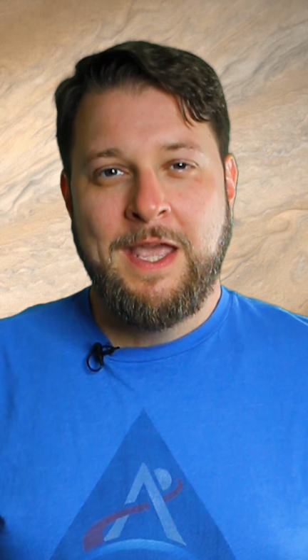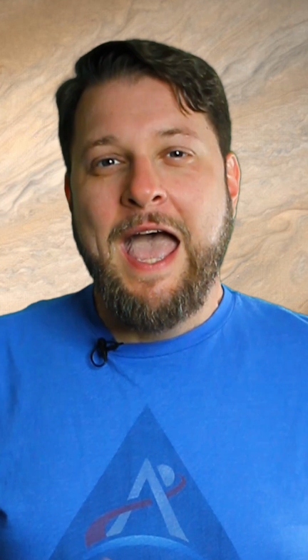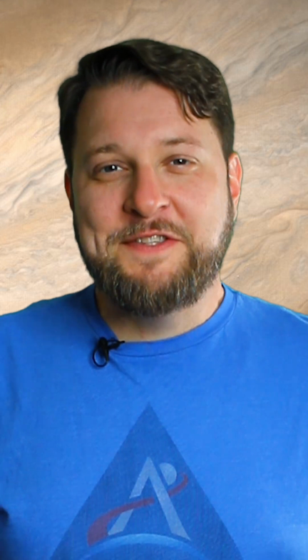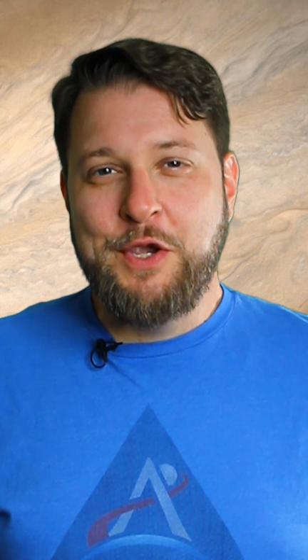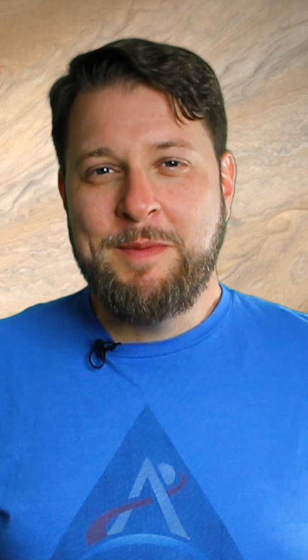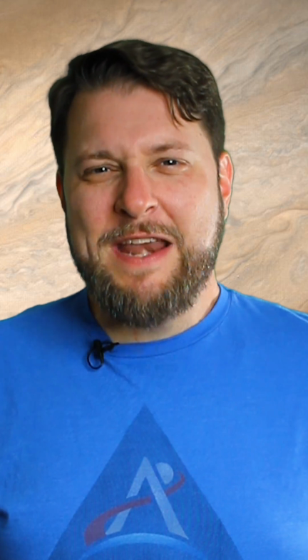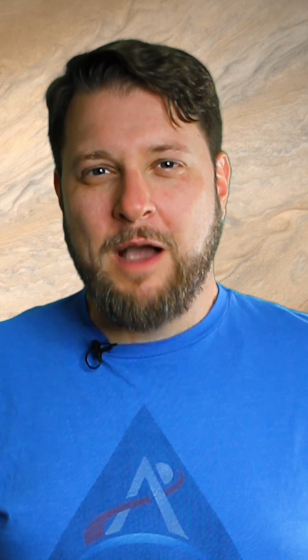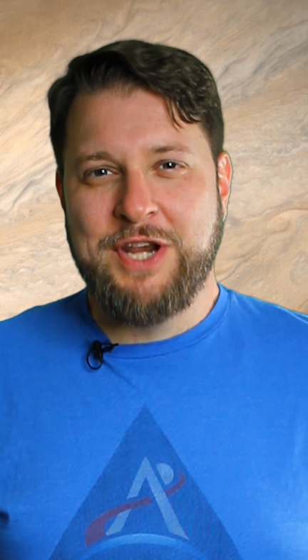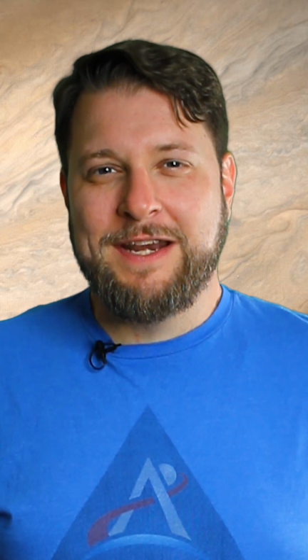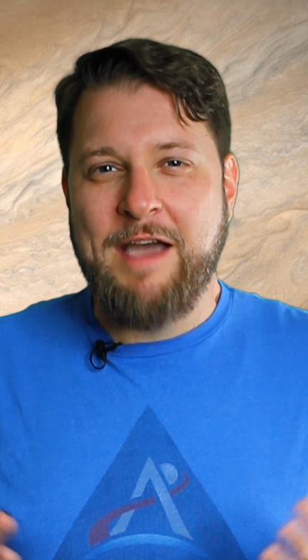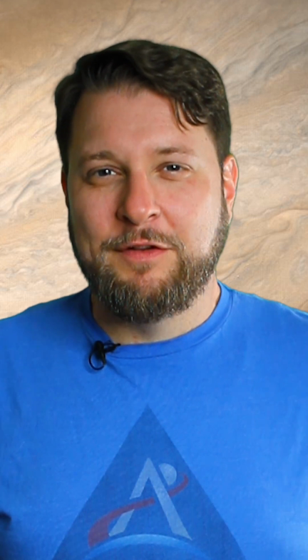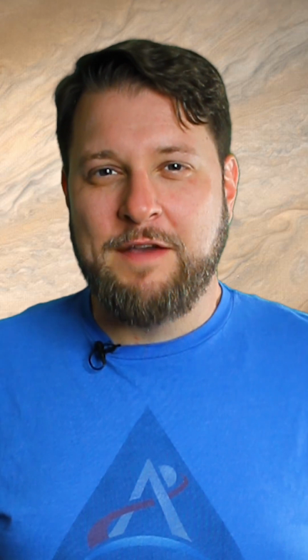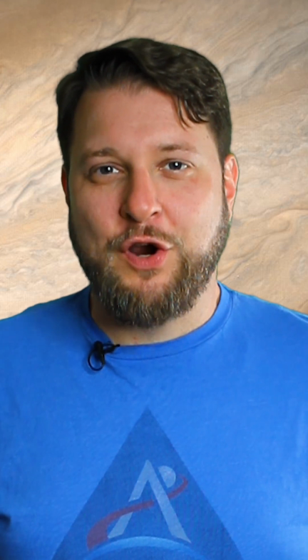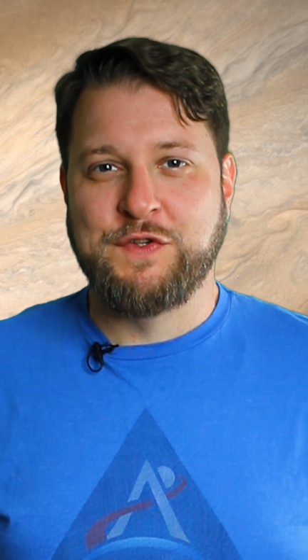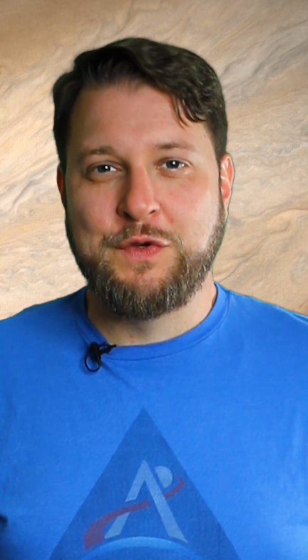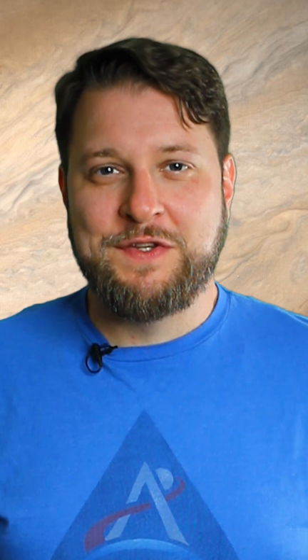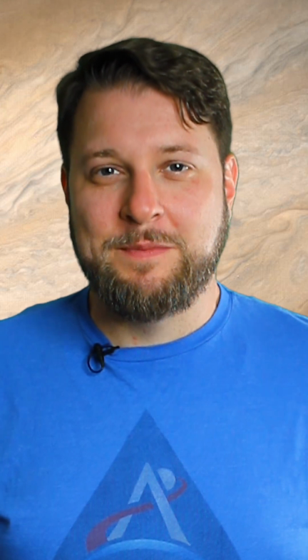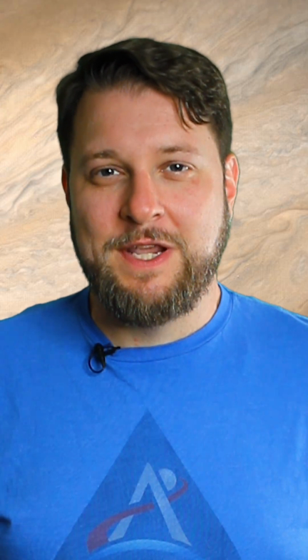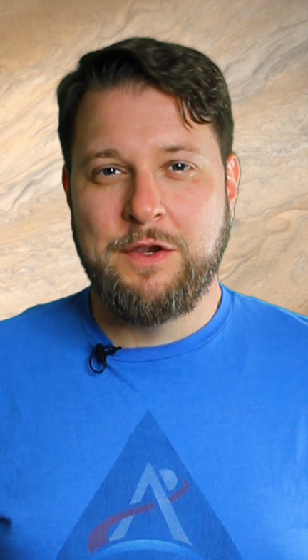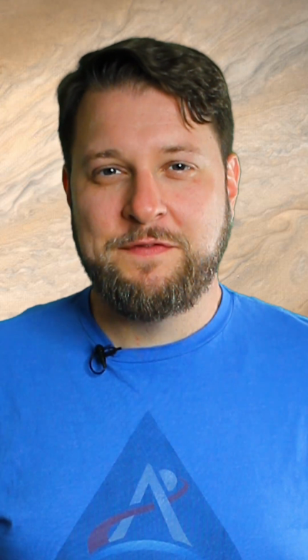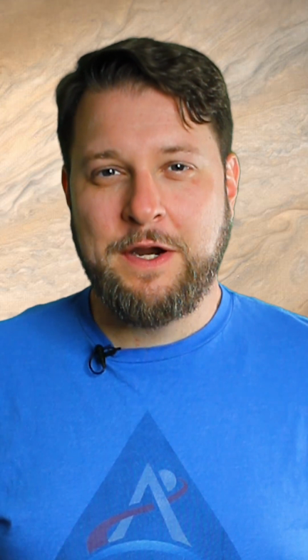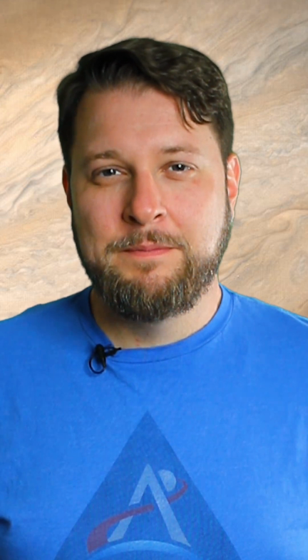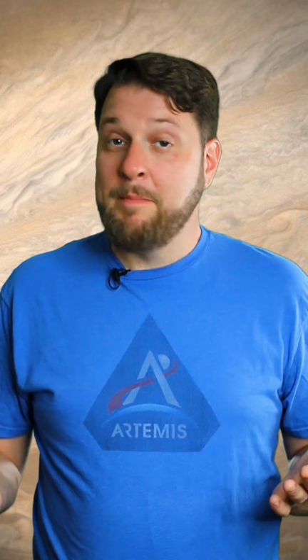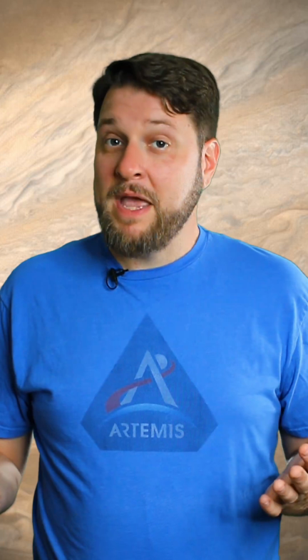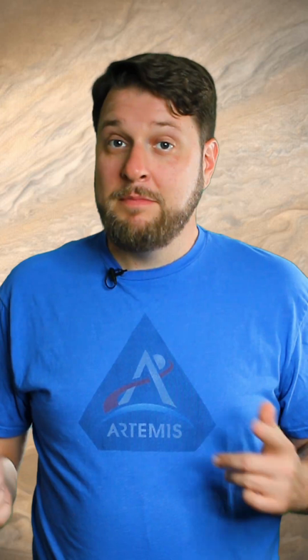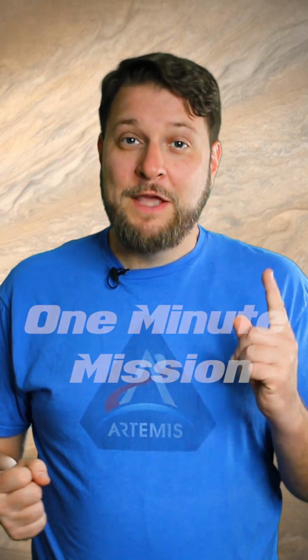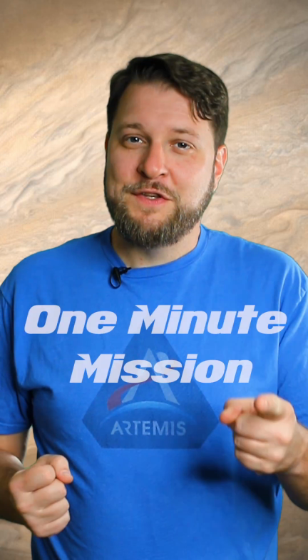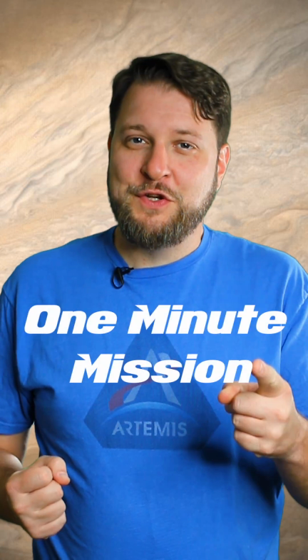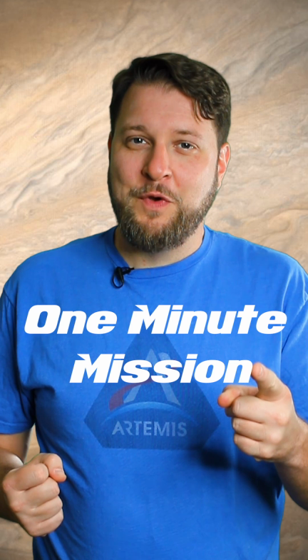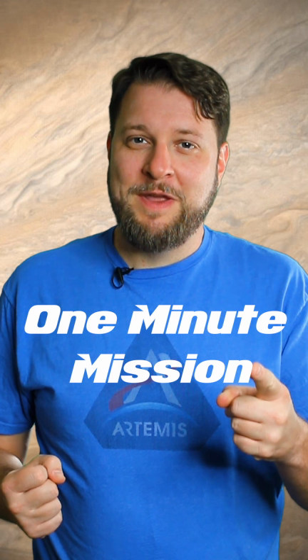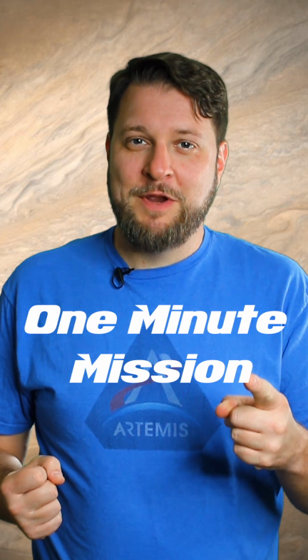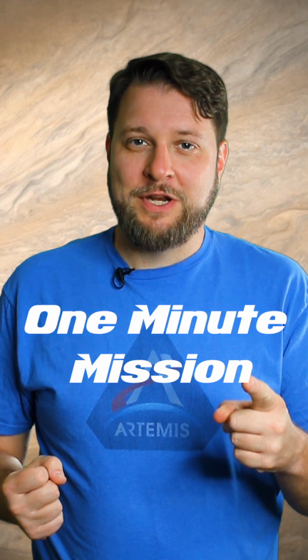Has a human-made object ever left our solar system's heliosphere? I'm Ben, and this is your One Minute Mission.